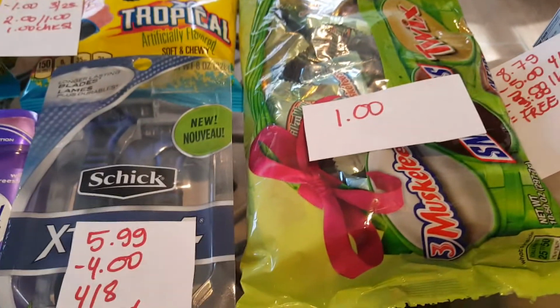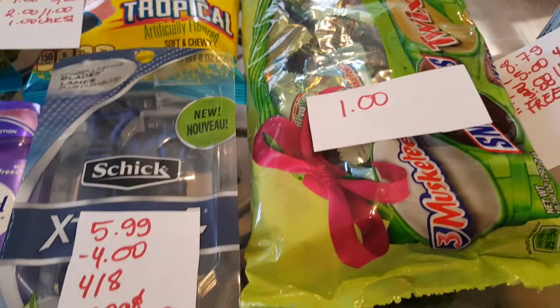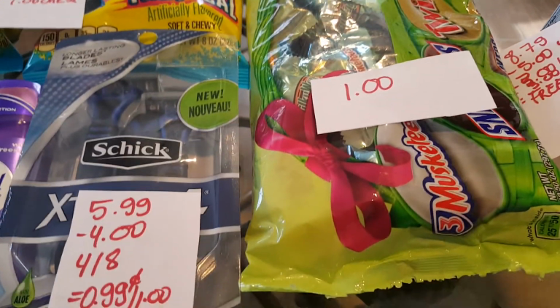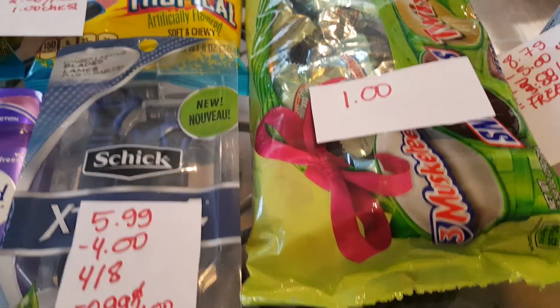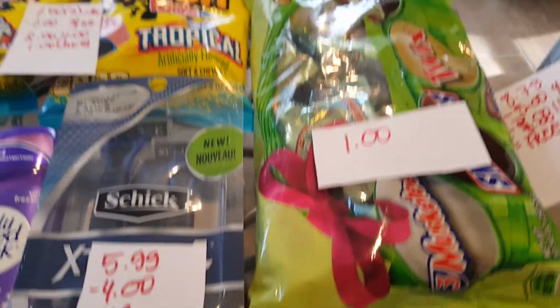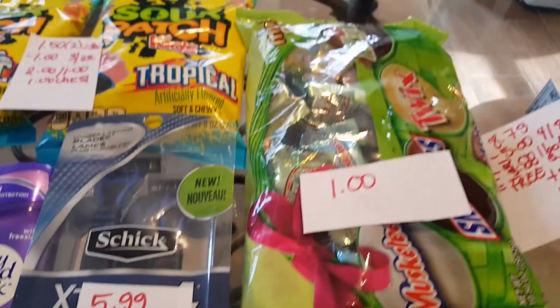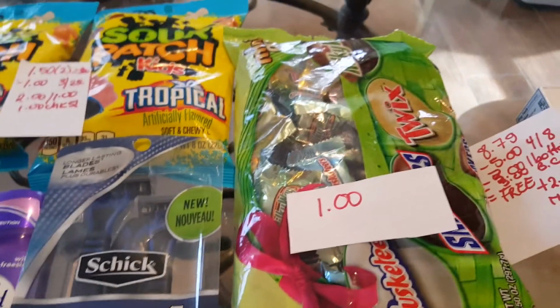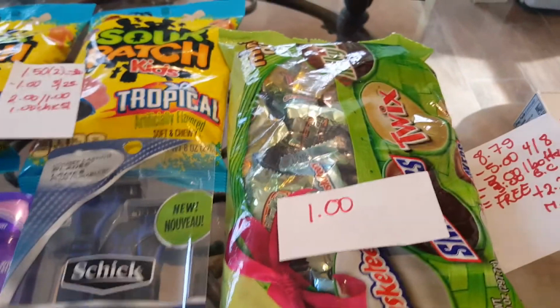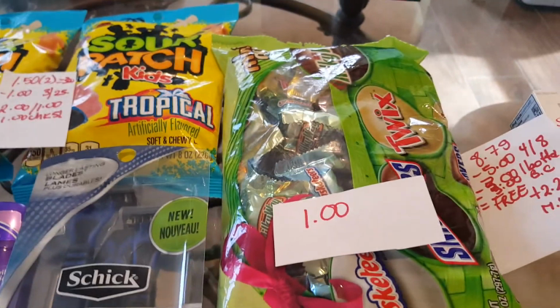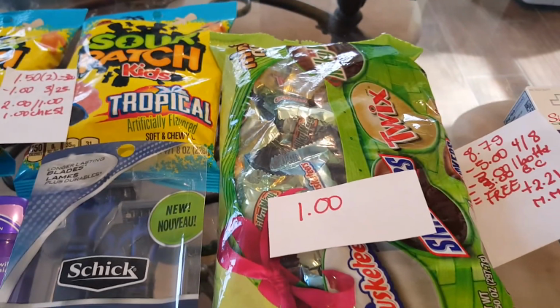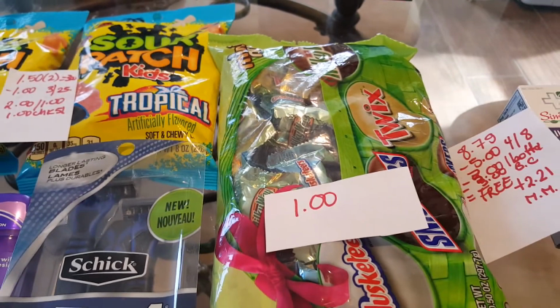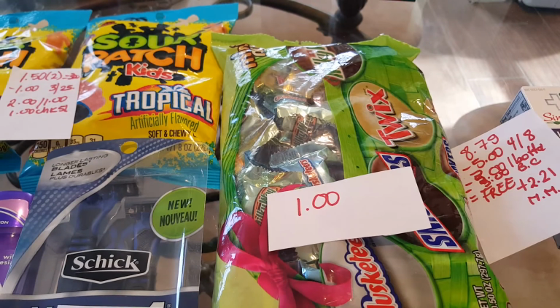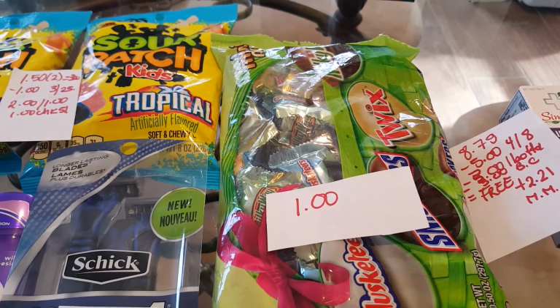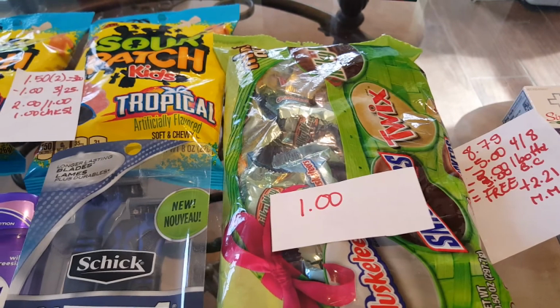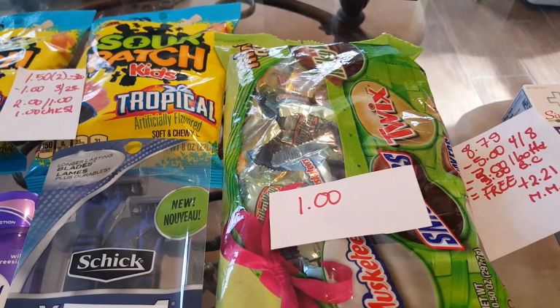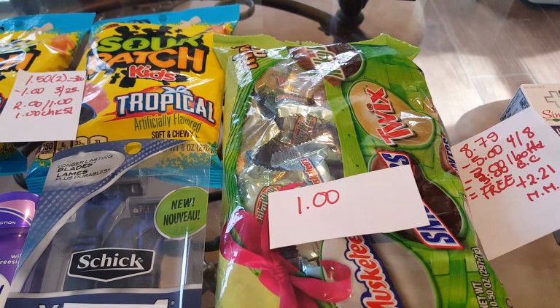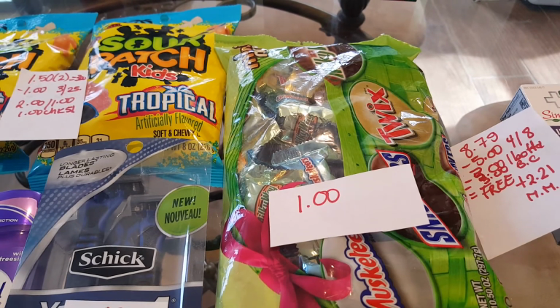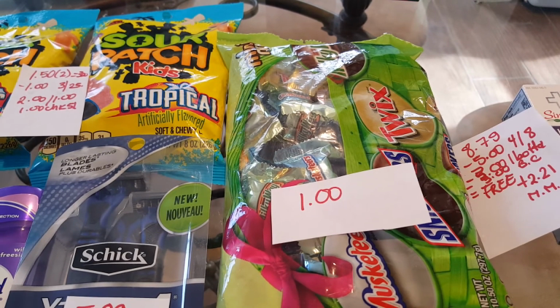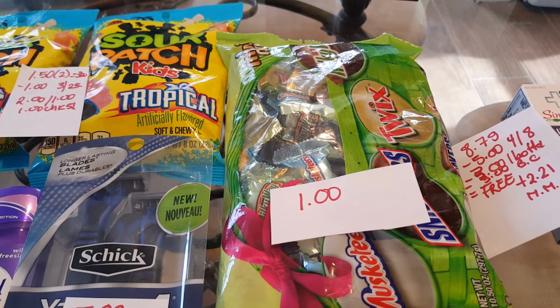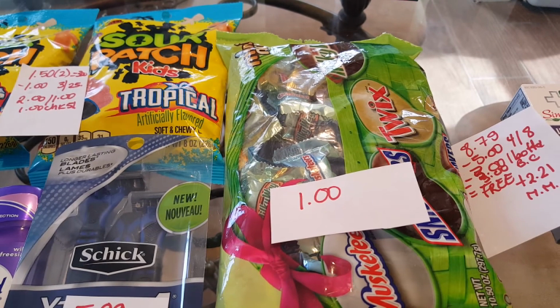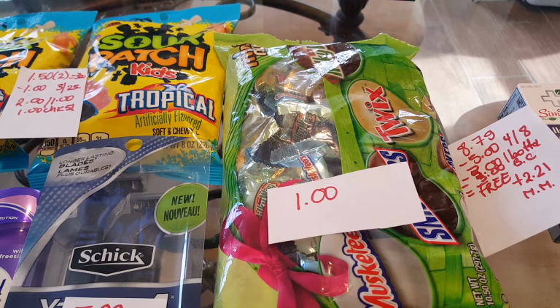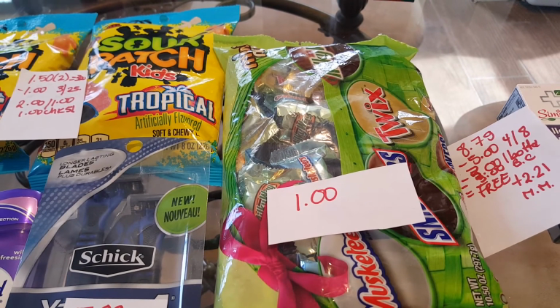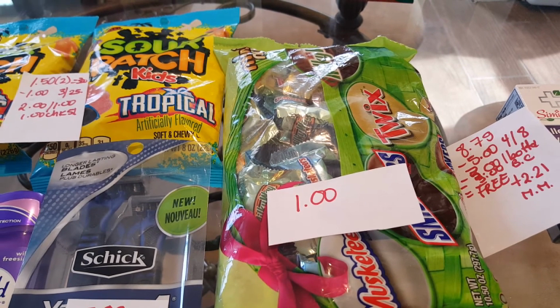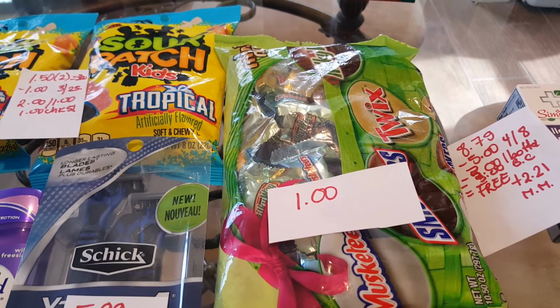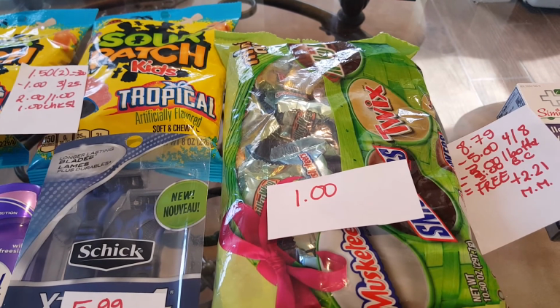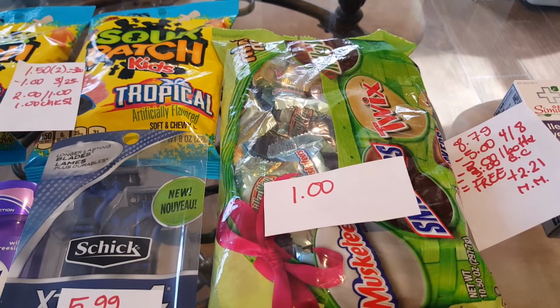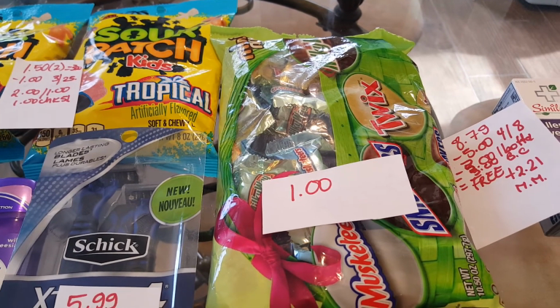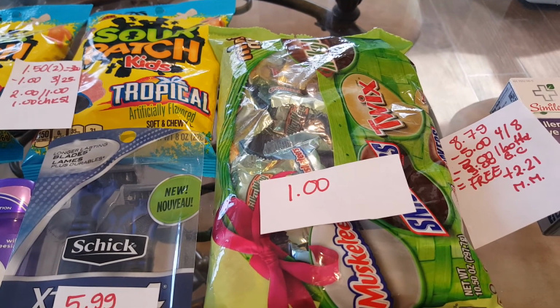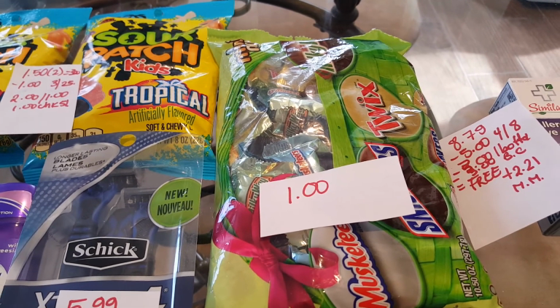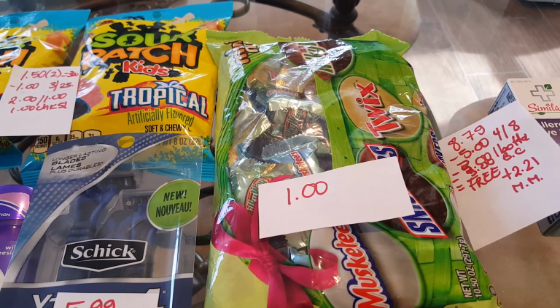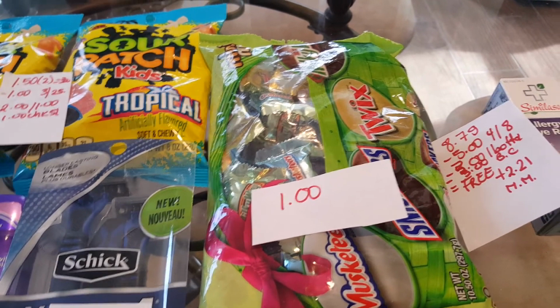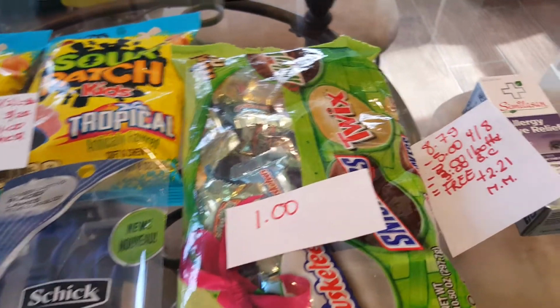Some items to look for: Easter items are 75% off, so this bag was only a dollar for me.